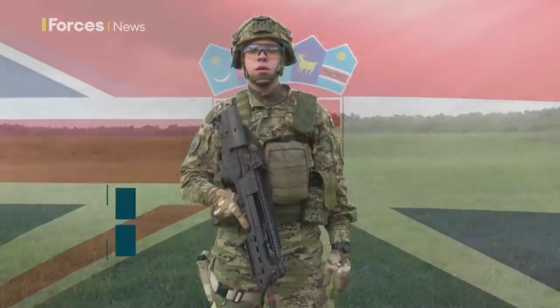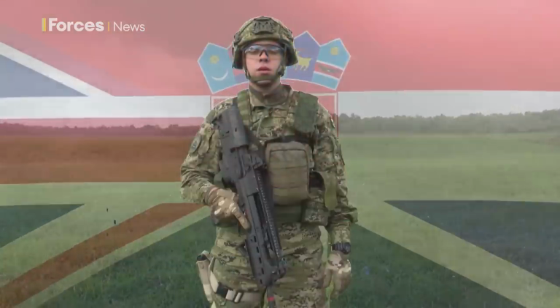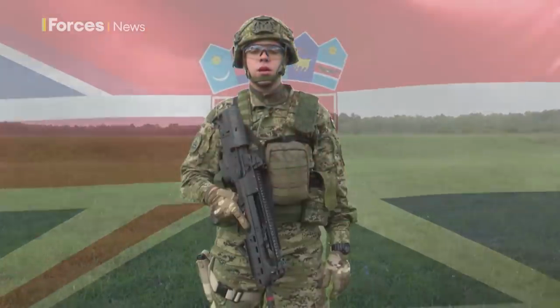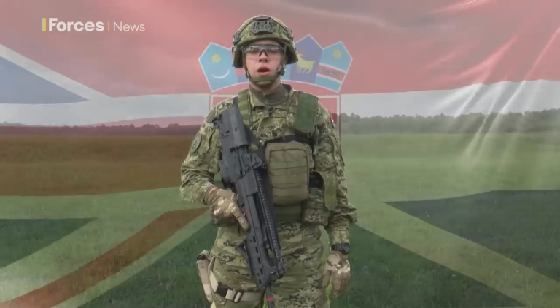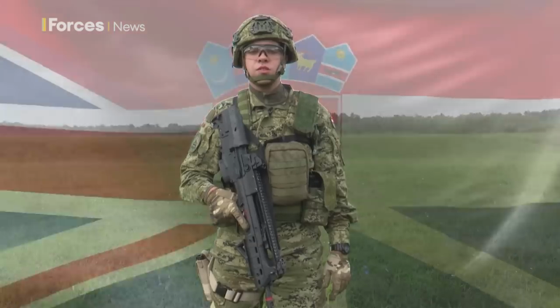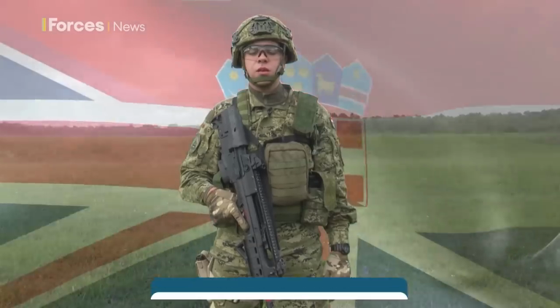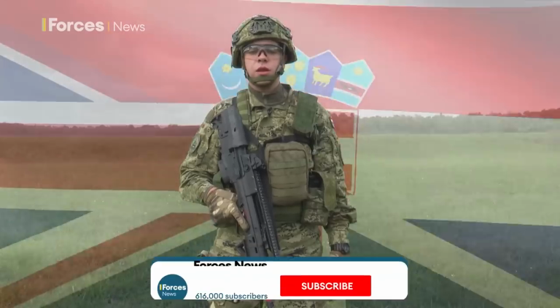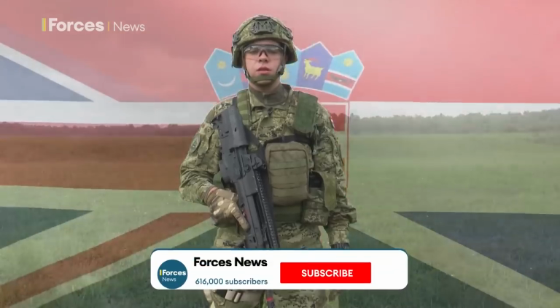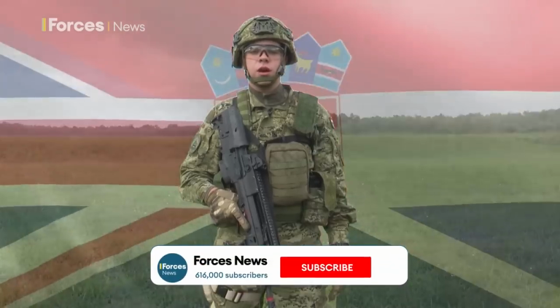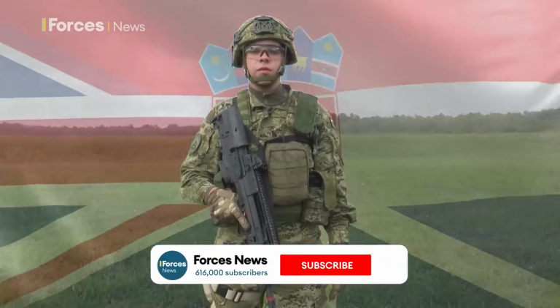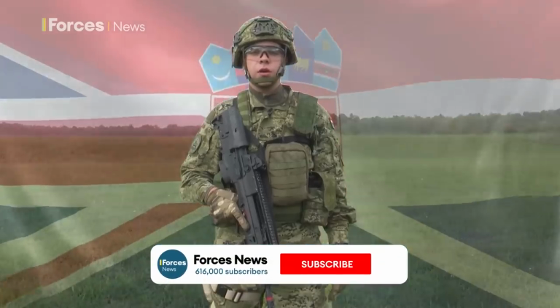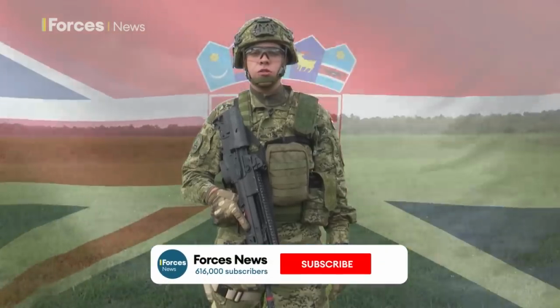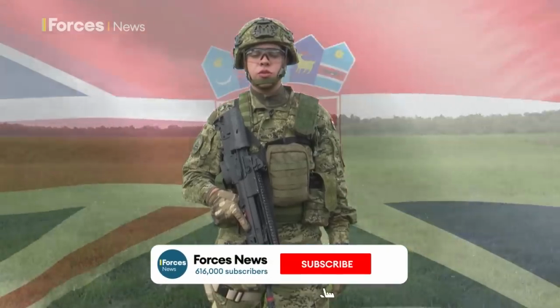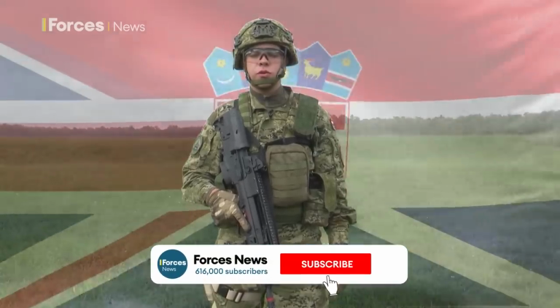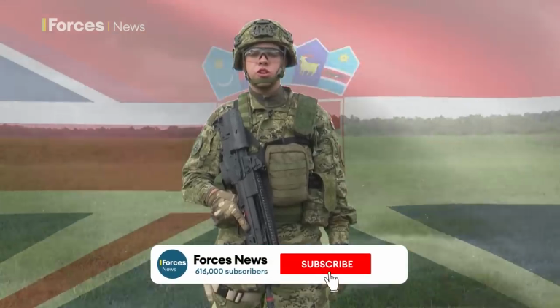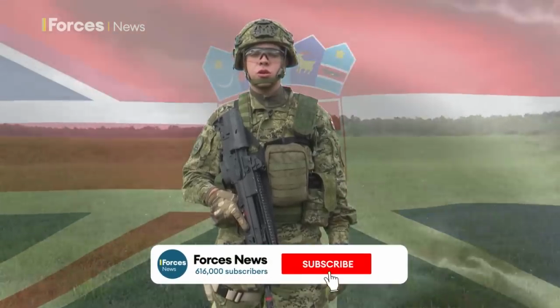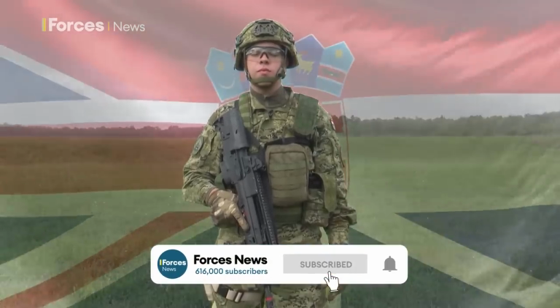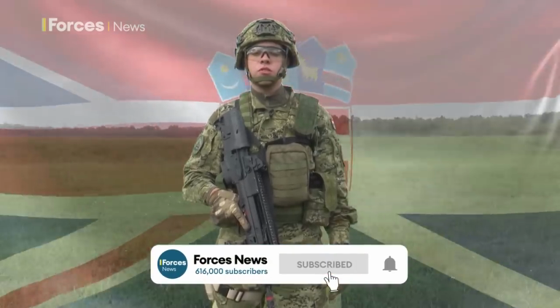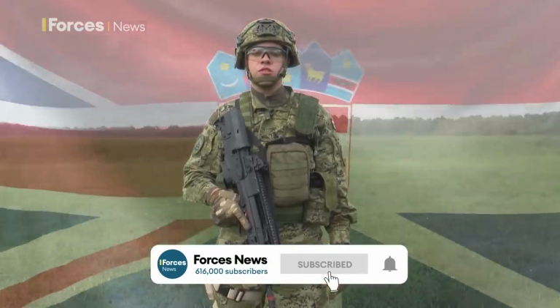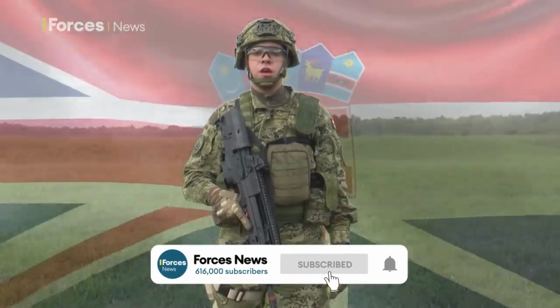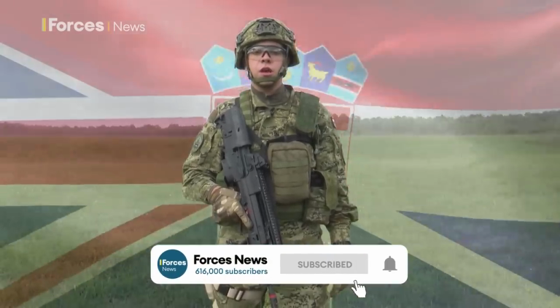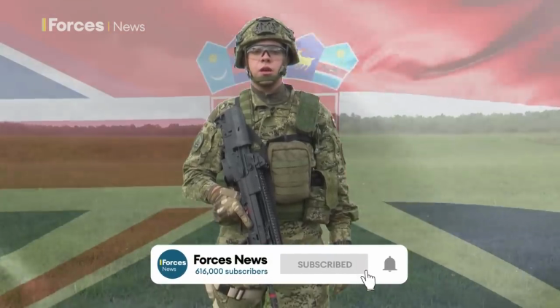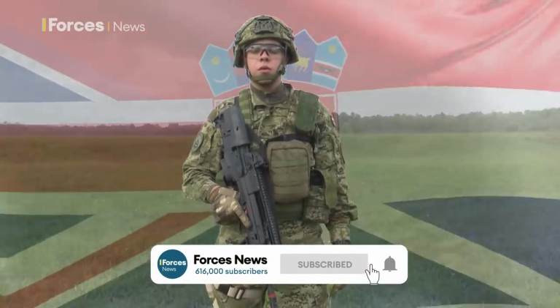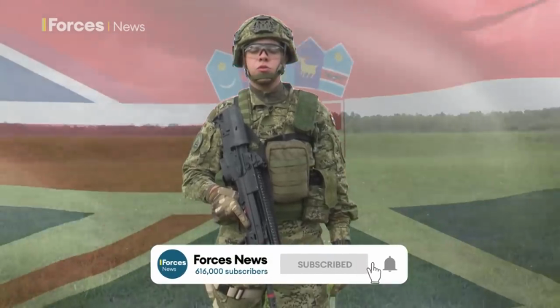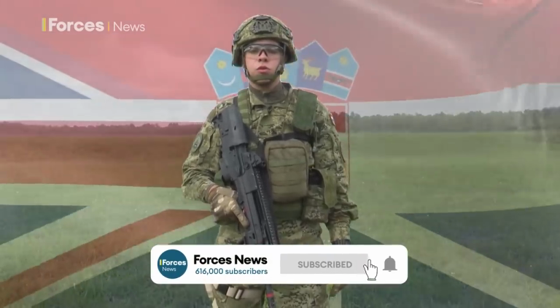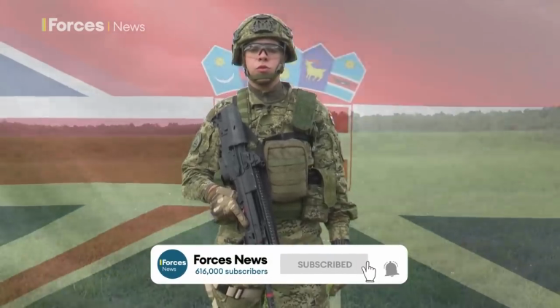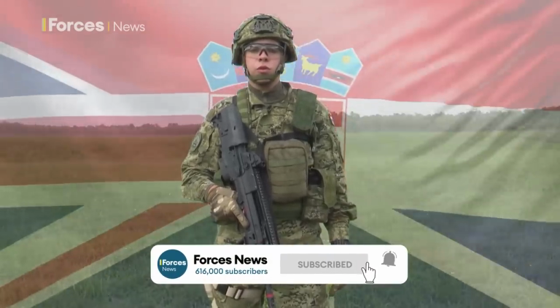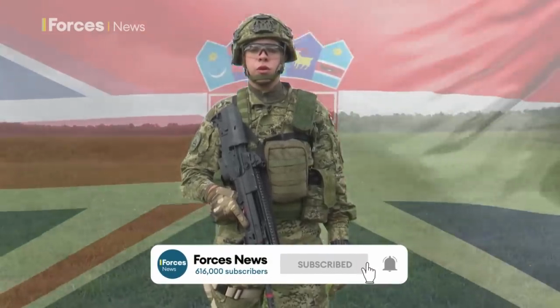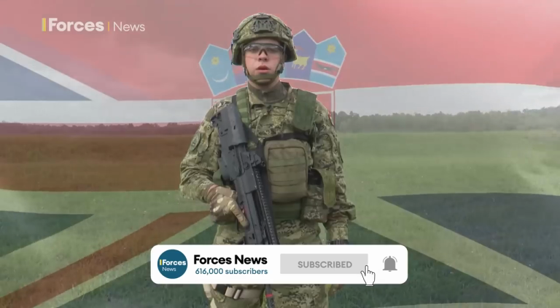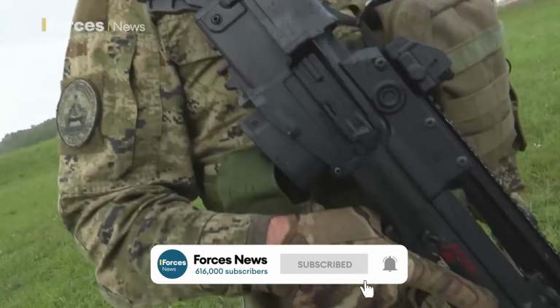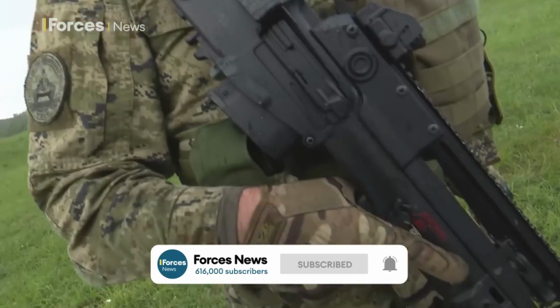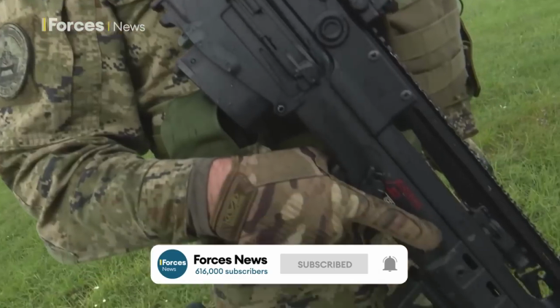Hello, I'm Second Lieutenant Jakov Jankovic of the Croatian Armed Forces and I'm going to talk you through my kit.